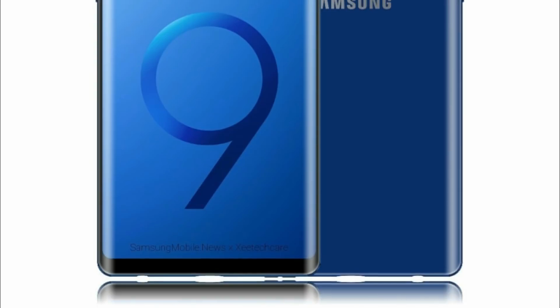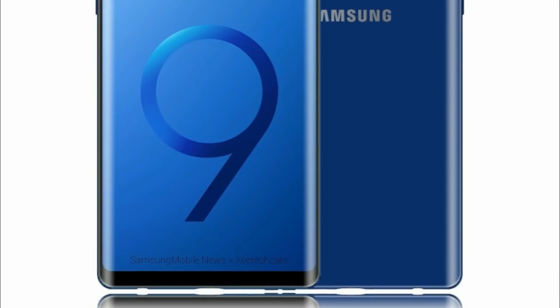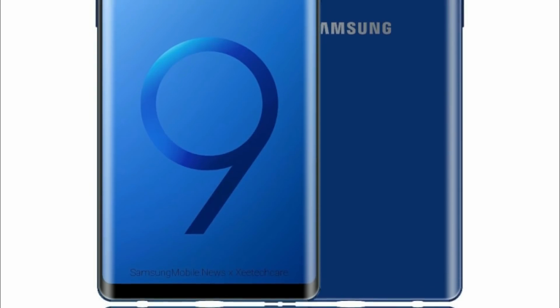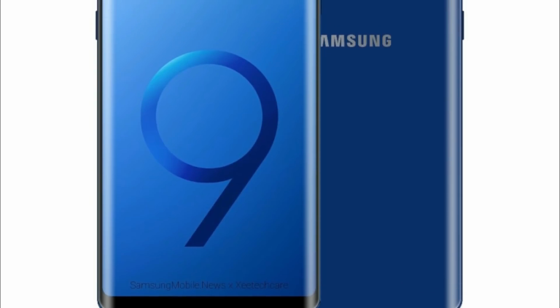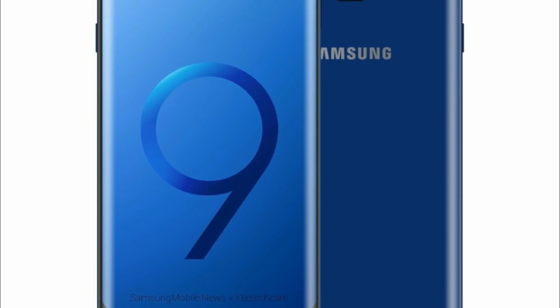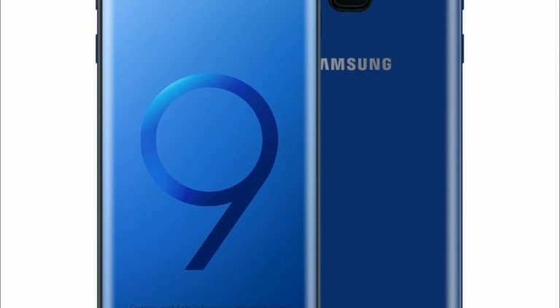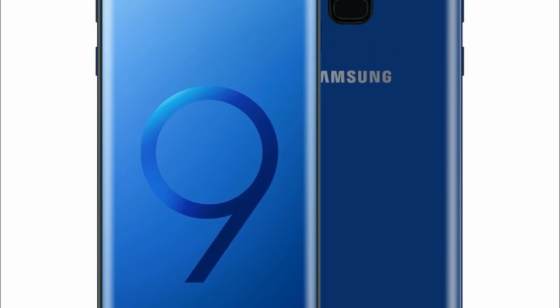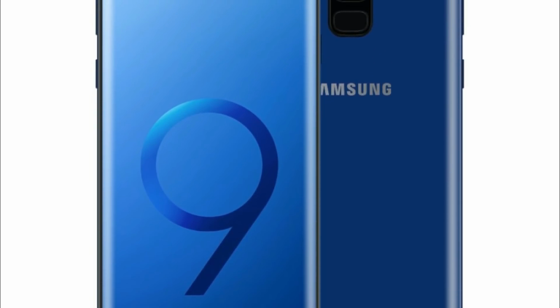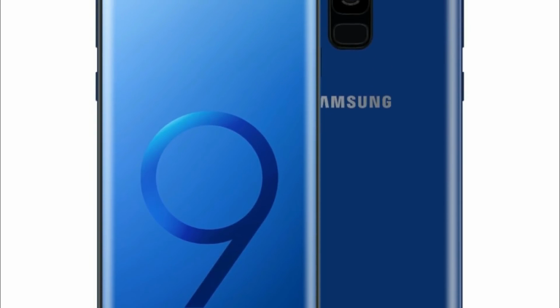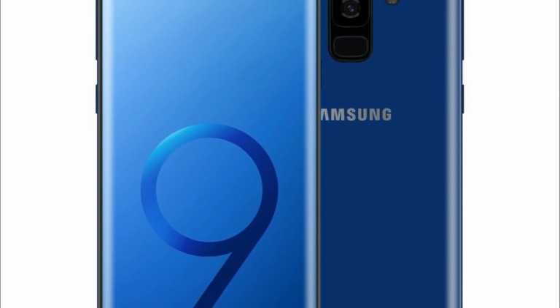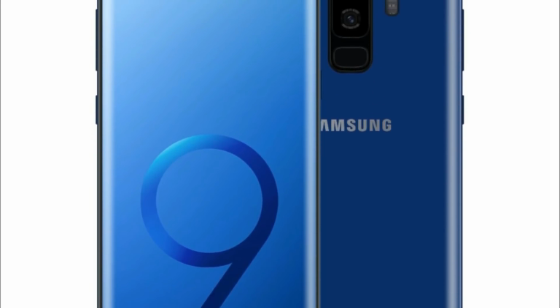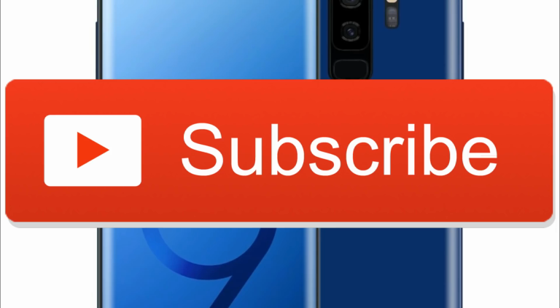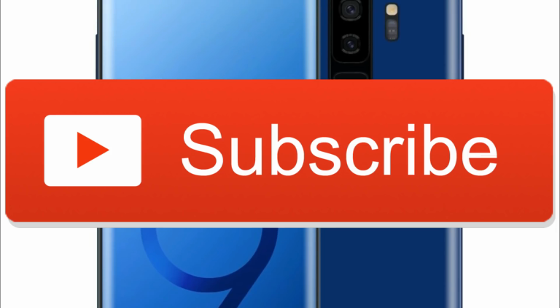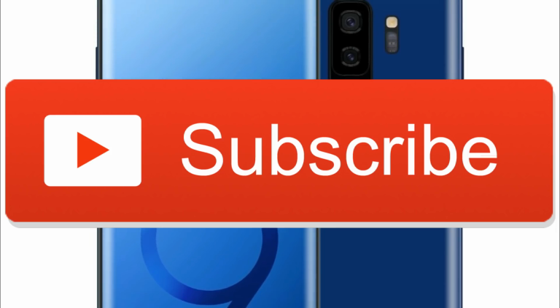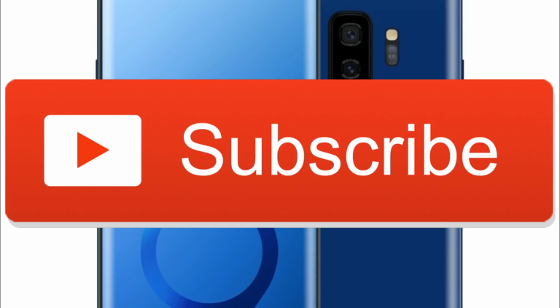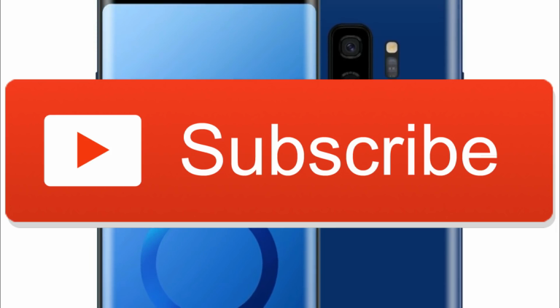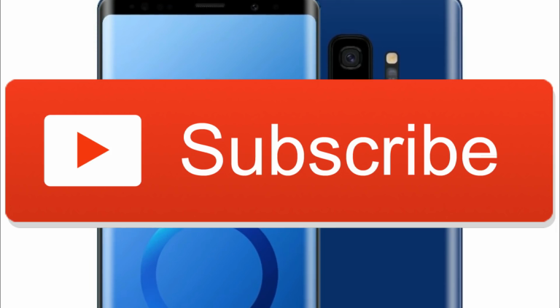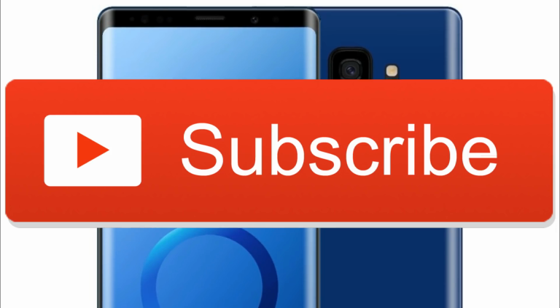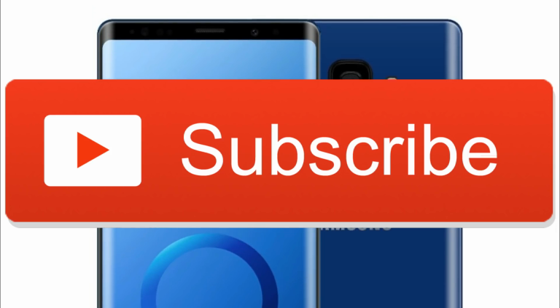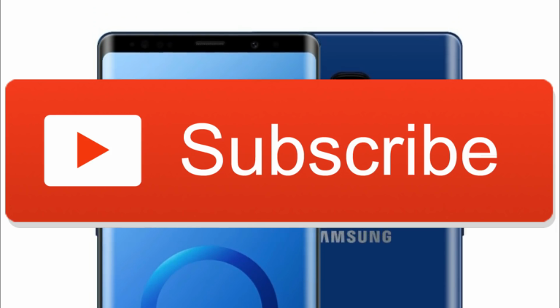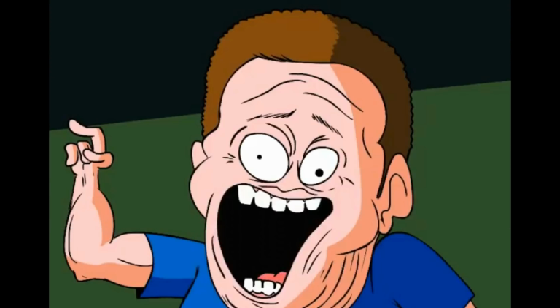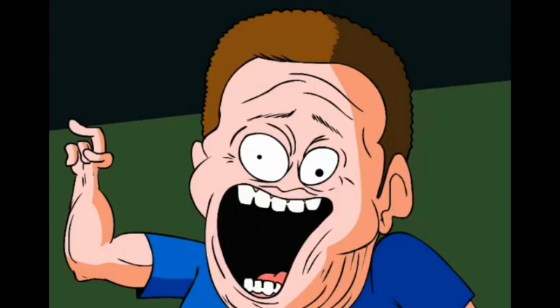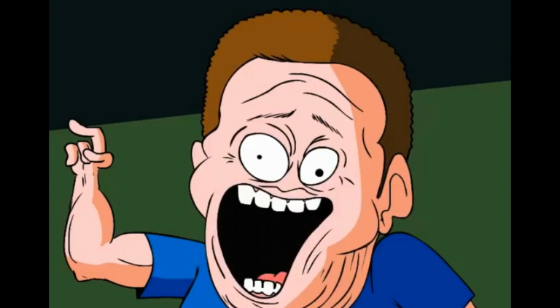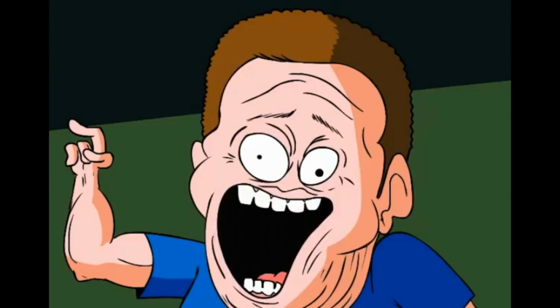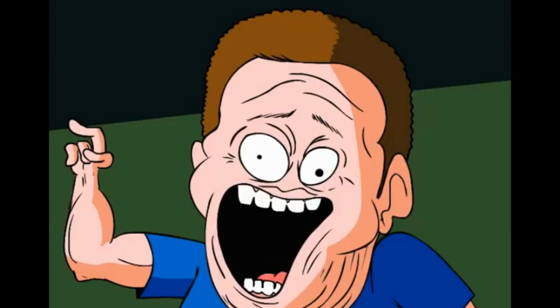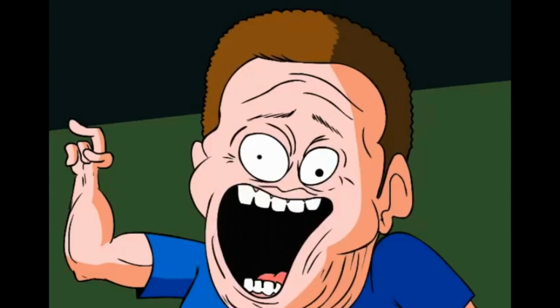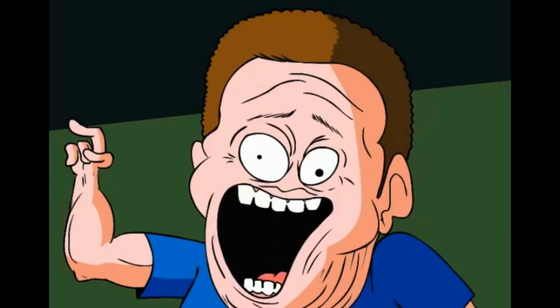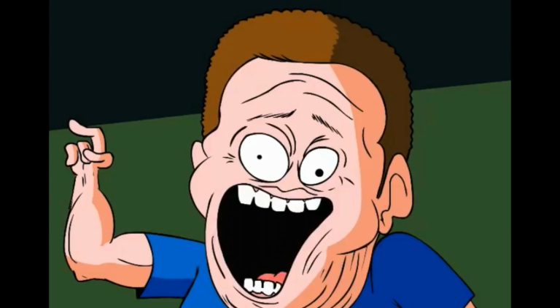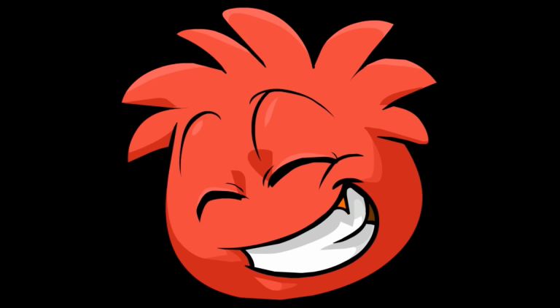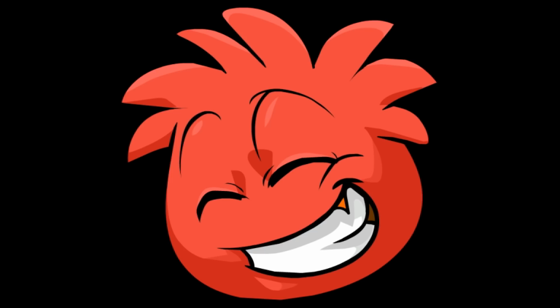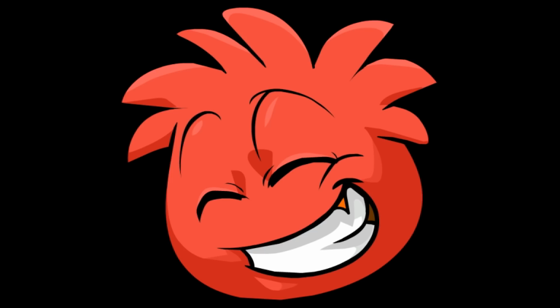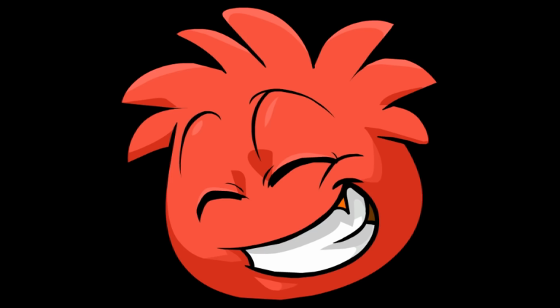I will cover everything about the Galaxy Note 9, so make sure to subscribe for that. I'll see you guys in the next one — peace out!